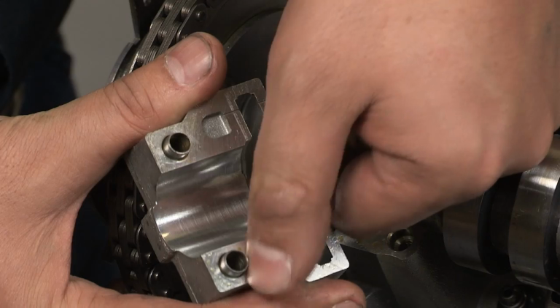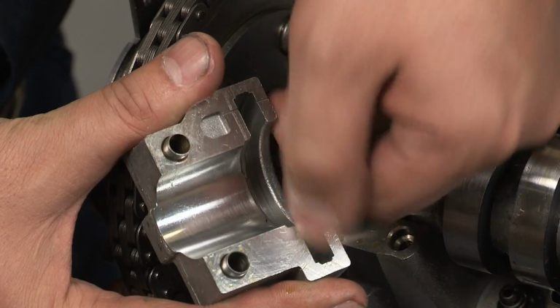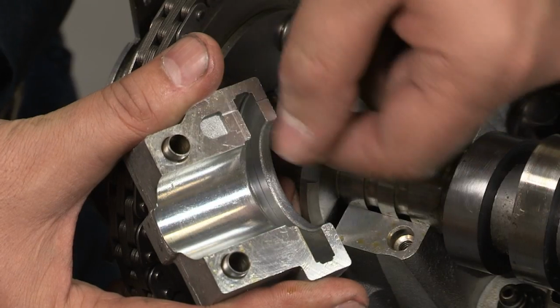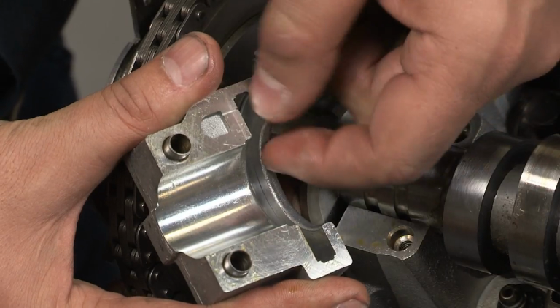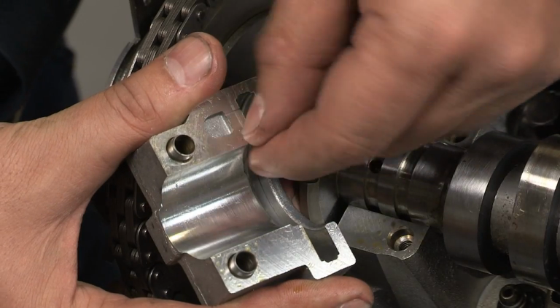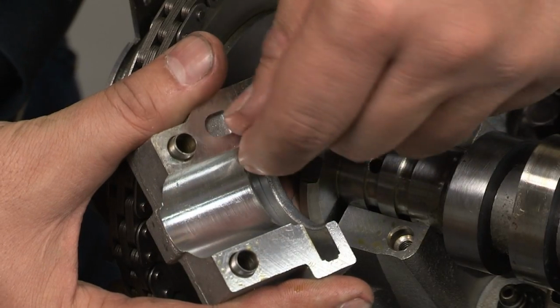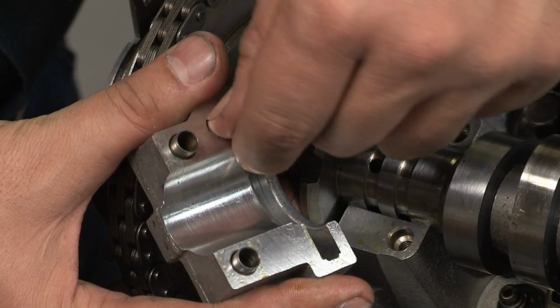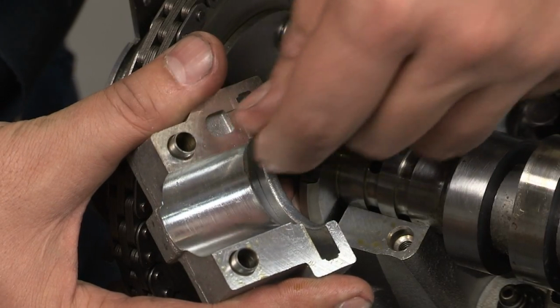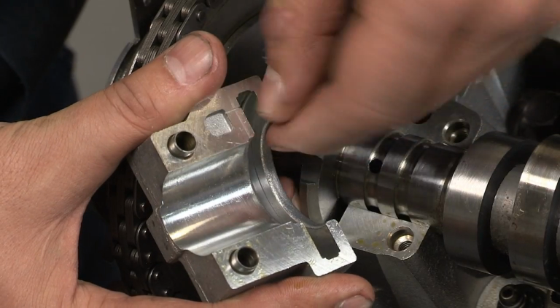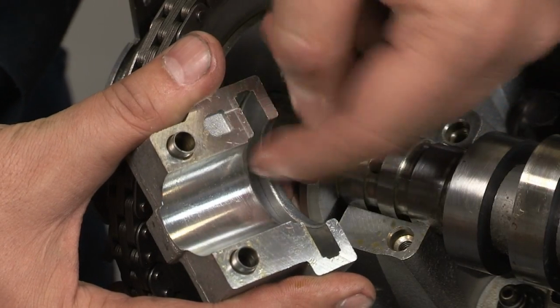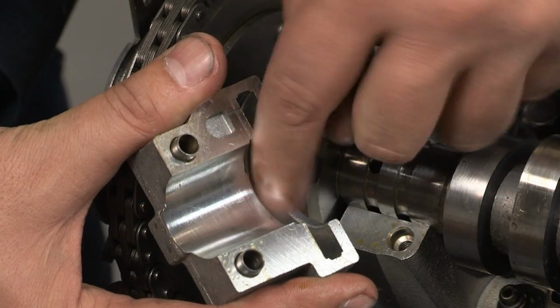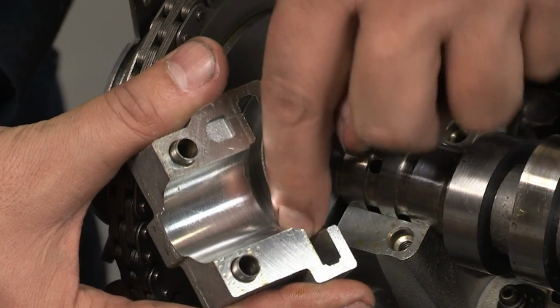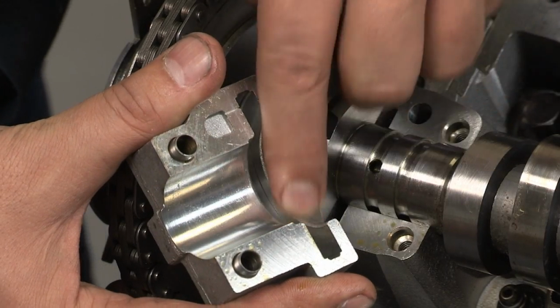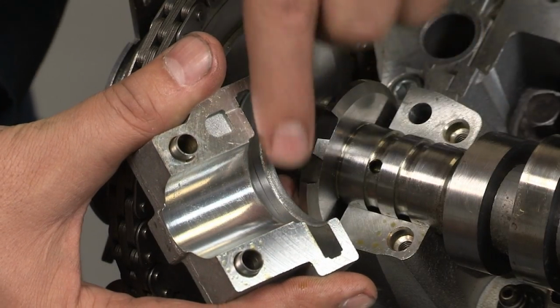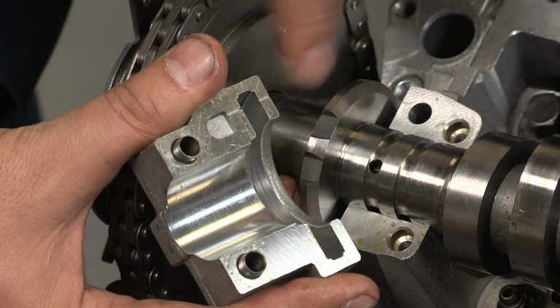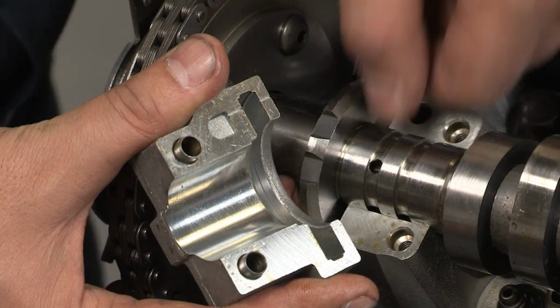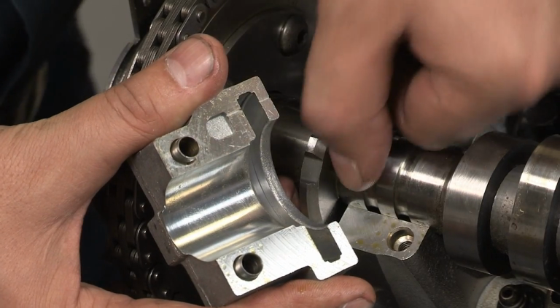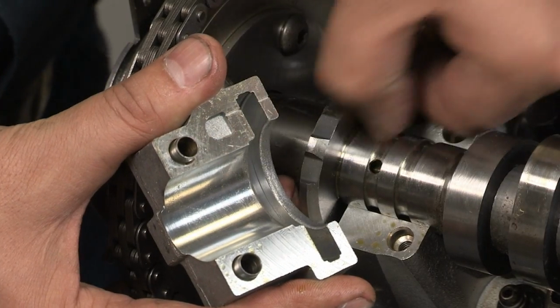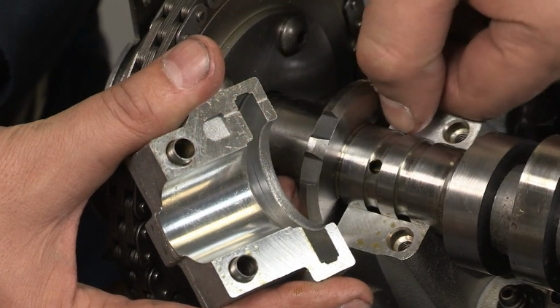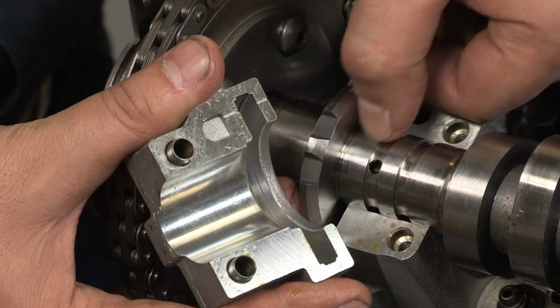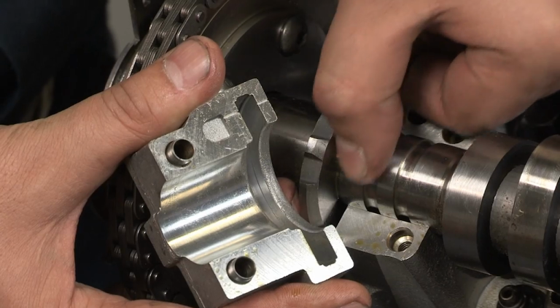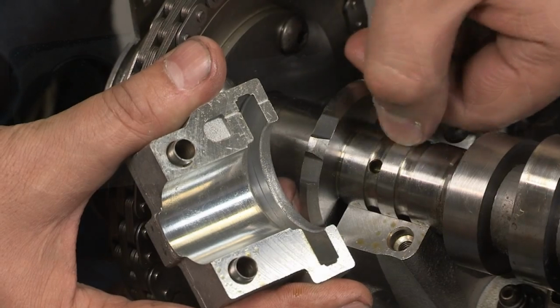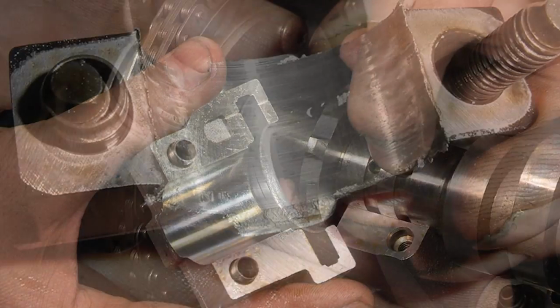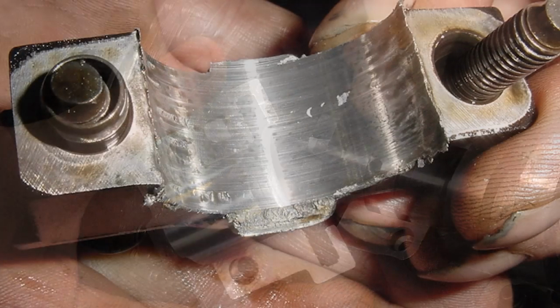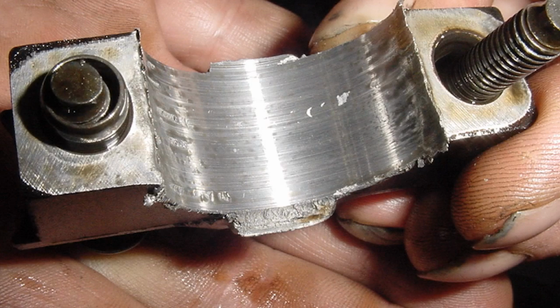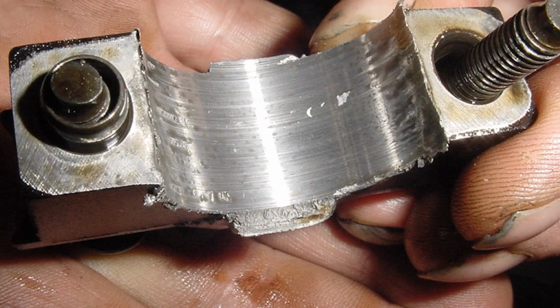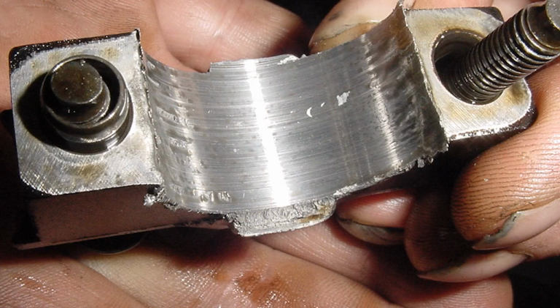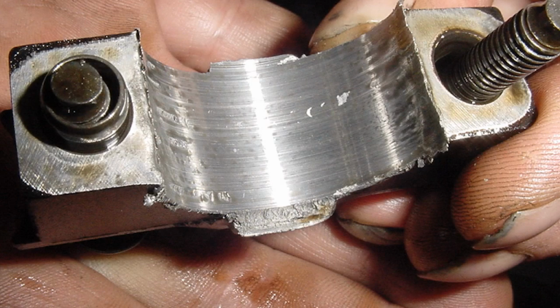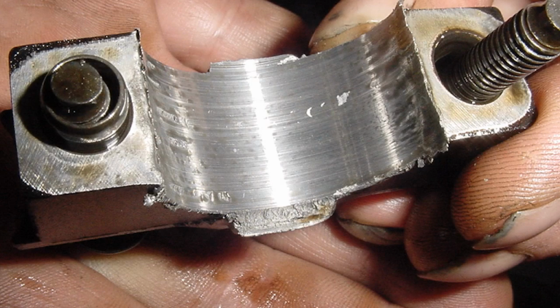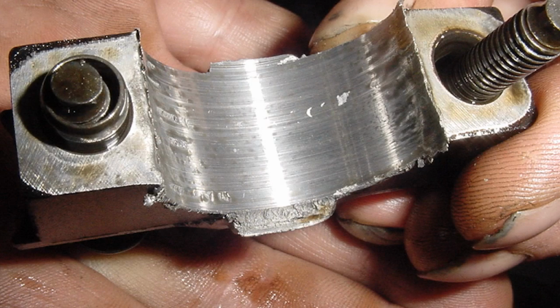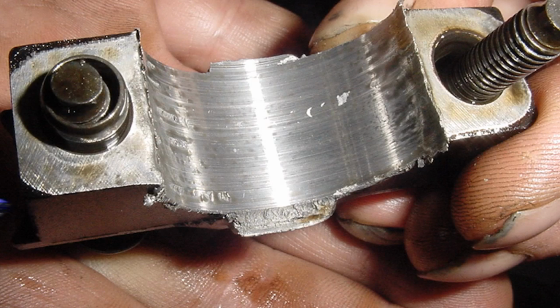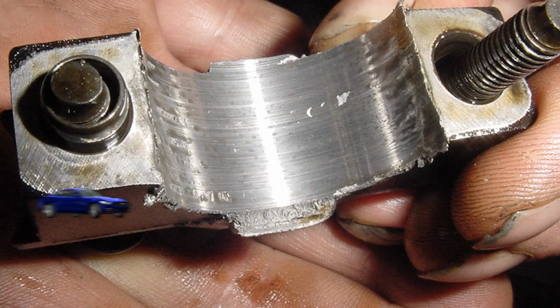When you inspect the camshaft and cylinder head journals, remember that light scoring might not be an issue. Severe scoring is cause for concern.